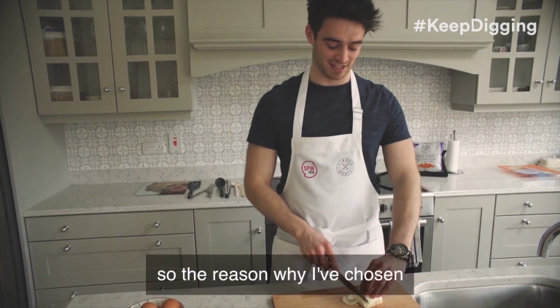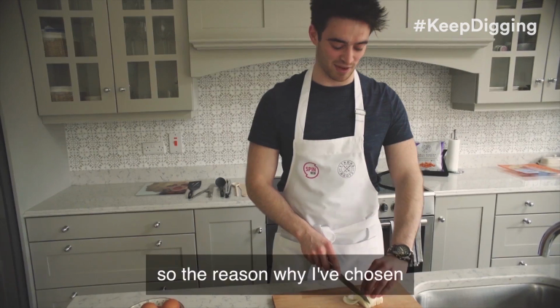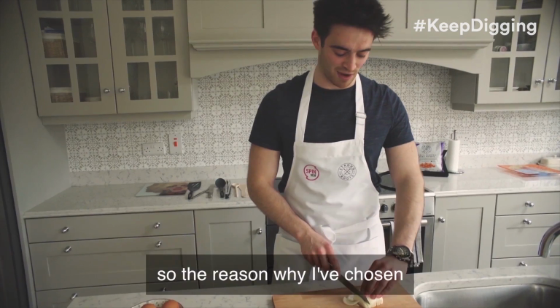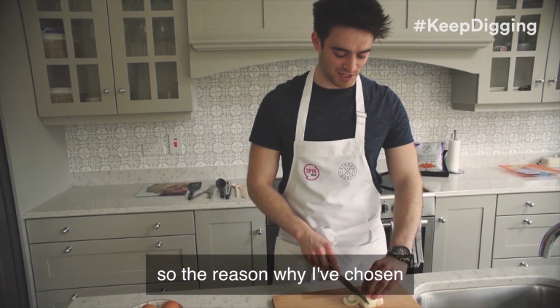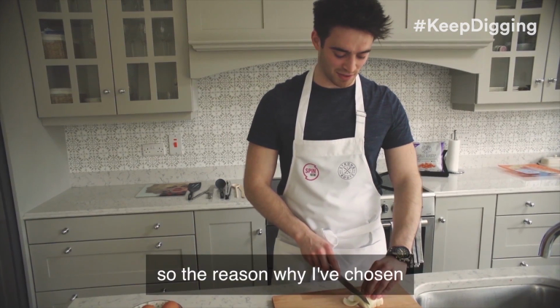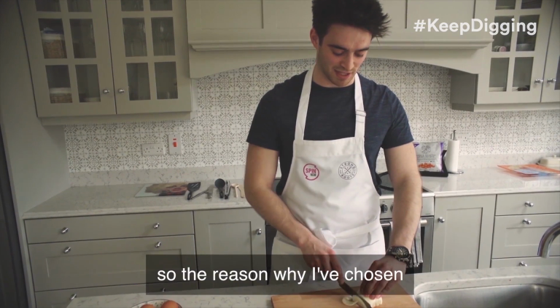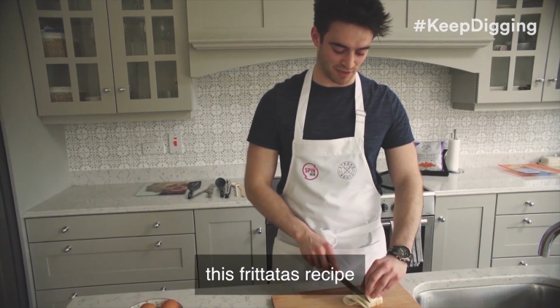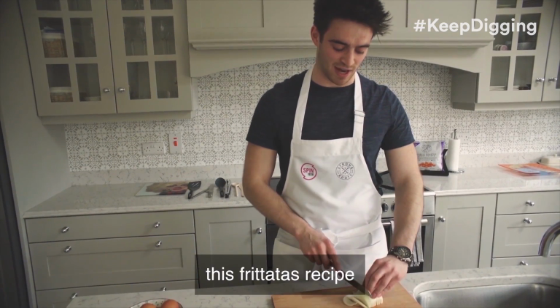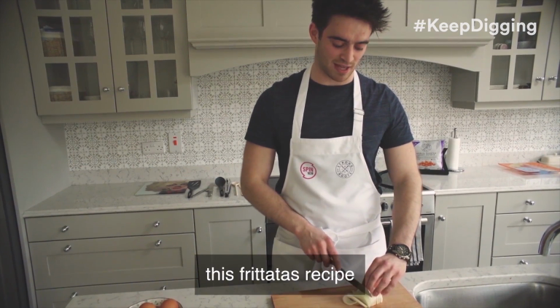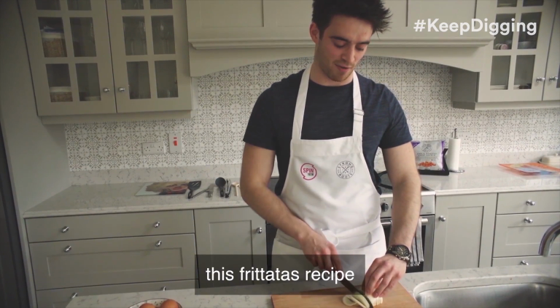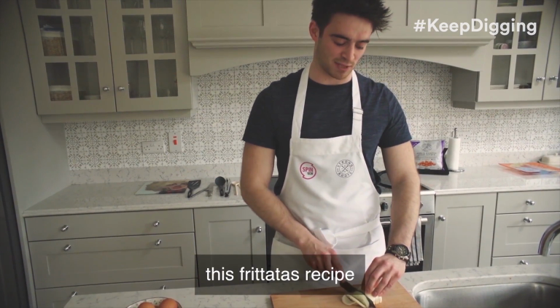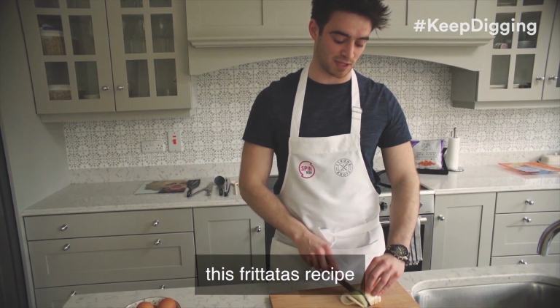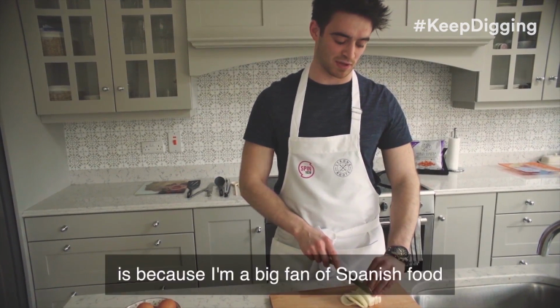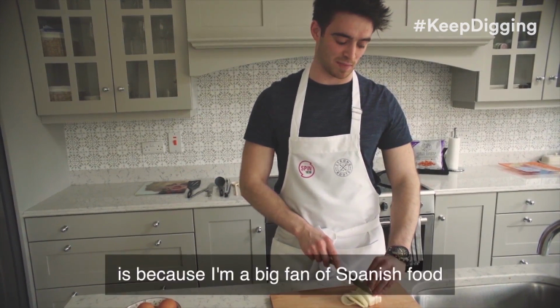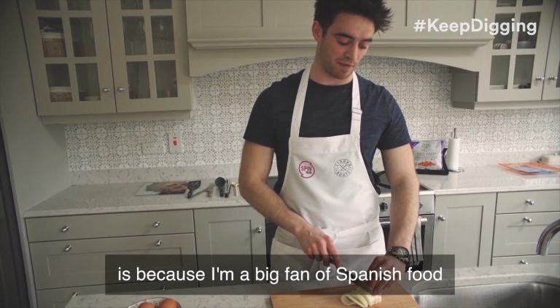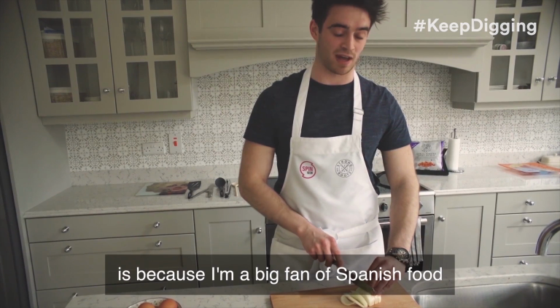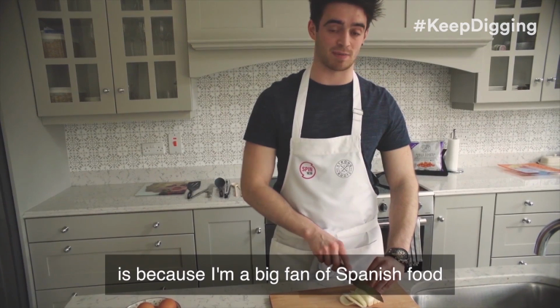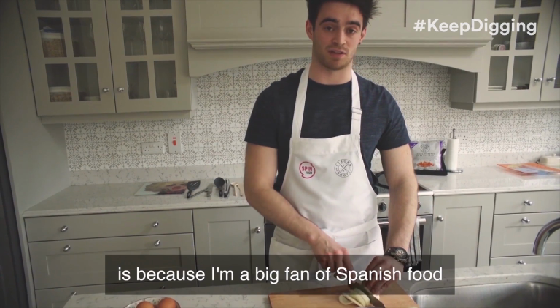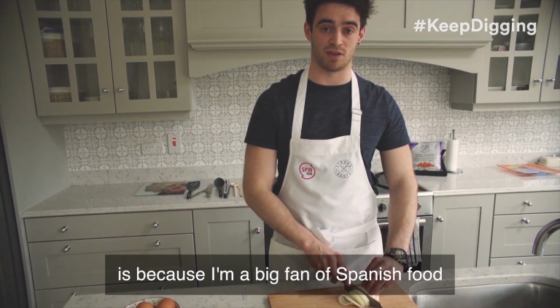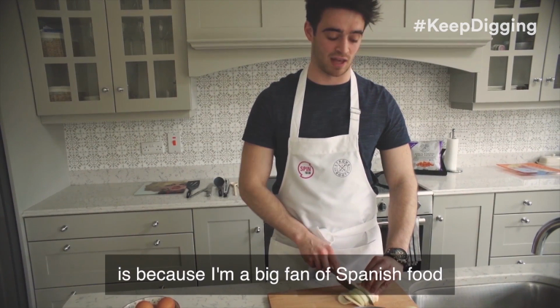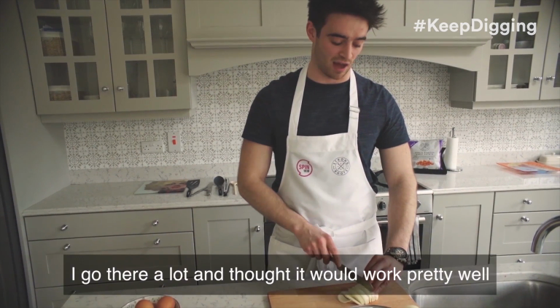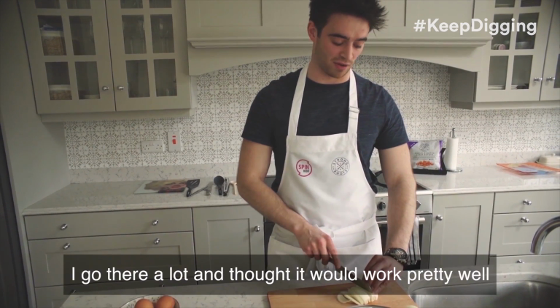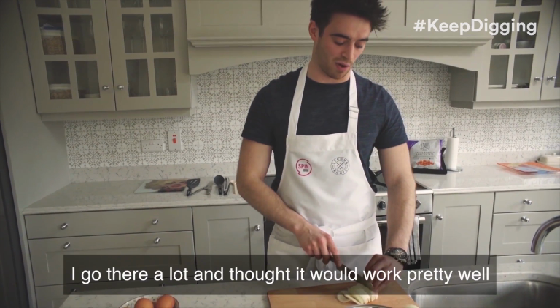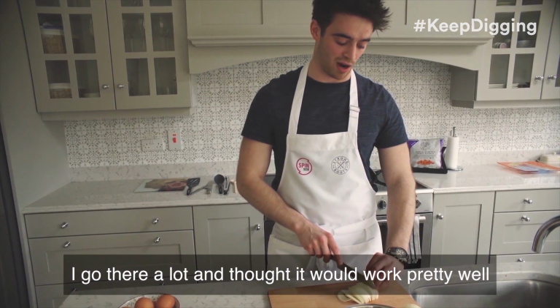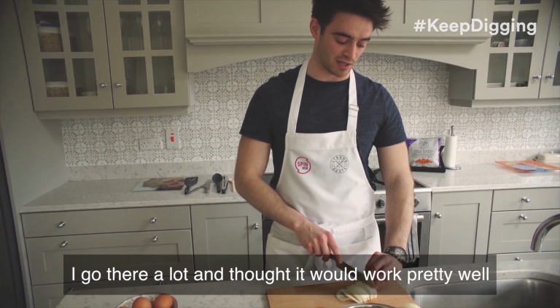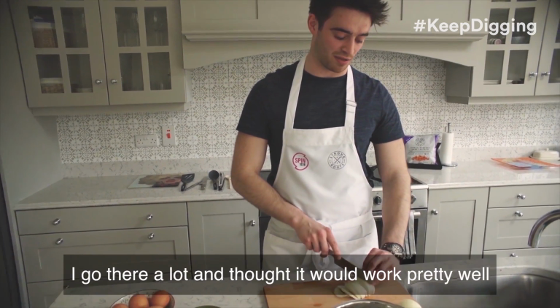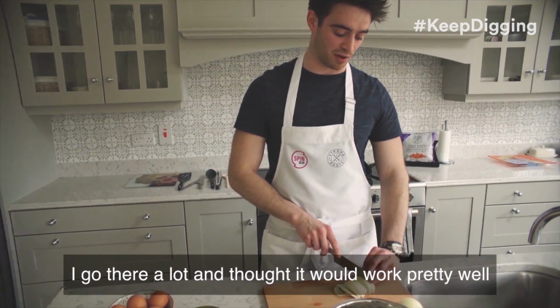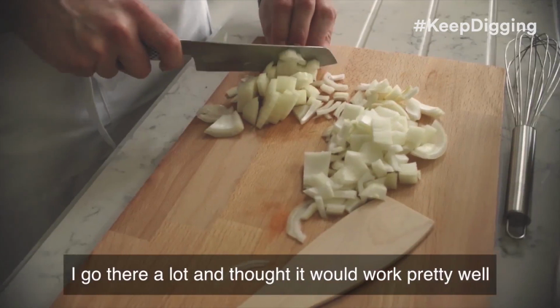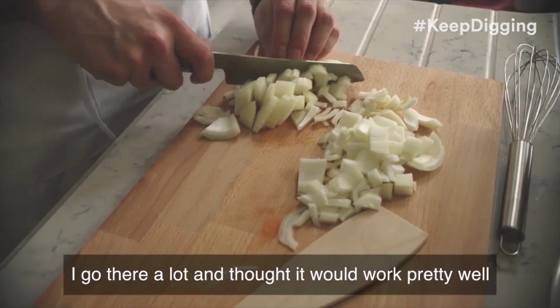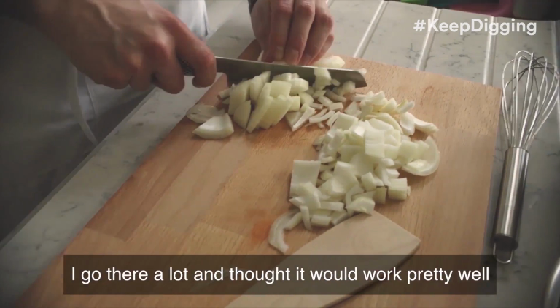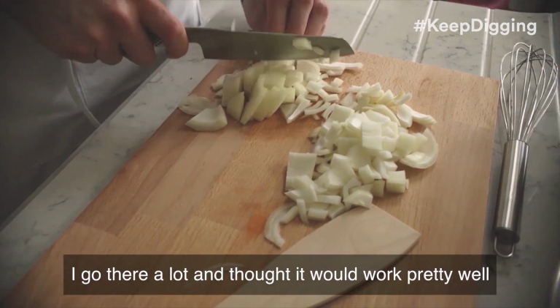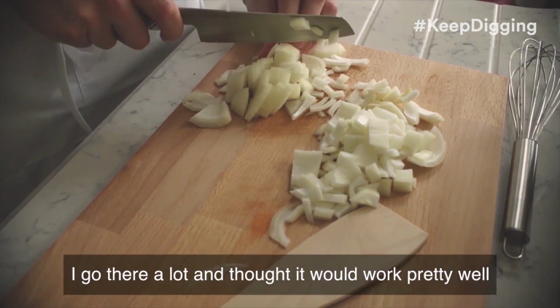The reason why I've chosen frittata as a recipe is because I'm a big fan of Spanish food. I go there quite a lot and I thought it would work pretty well.